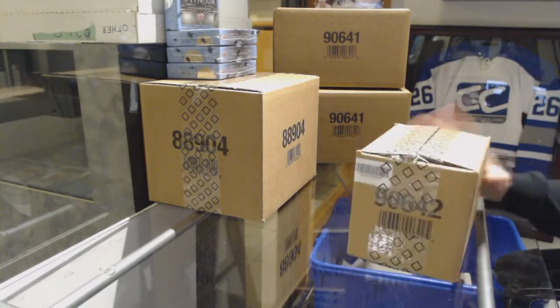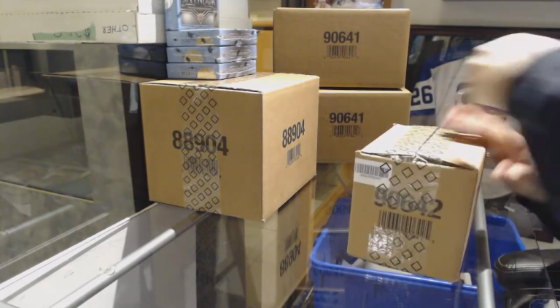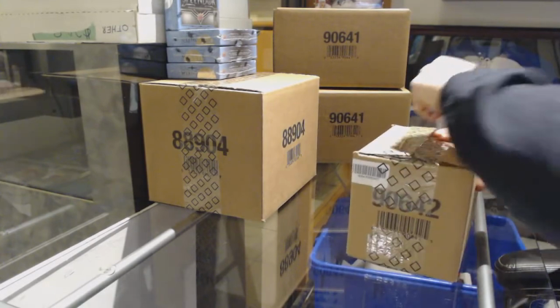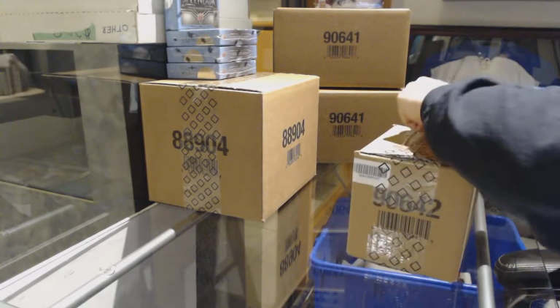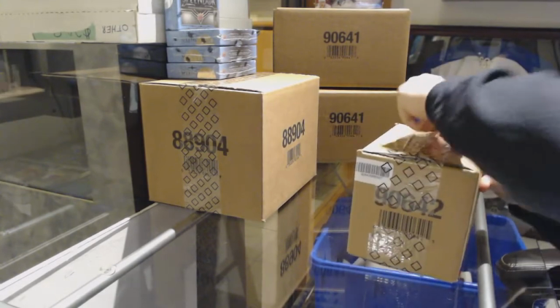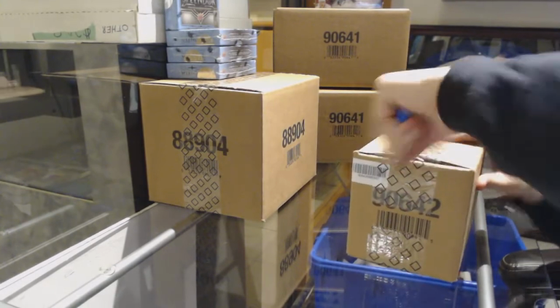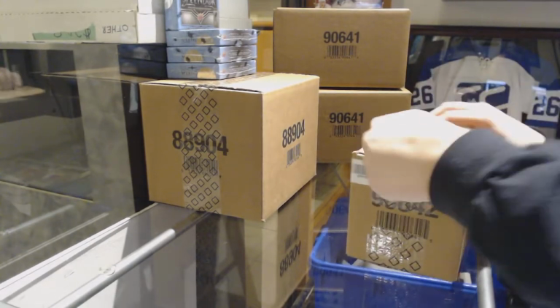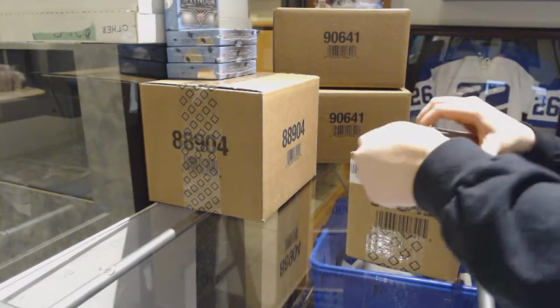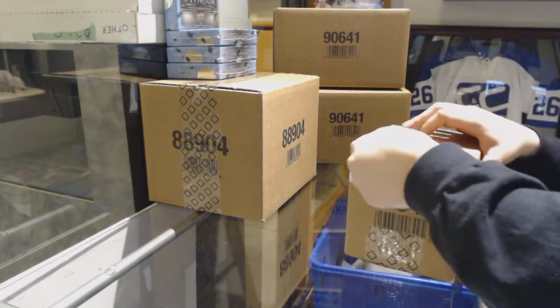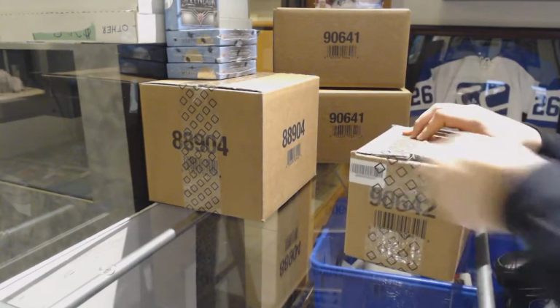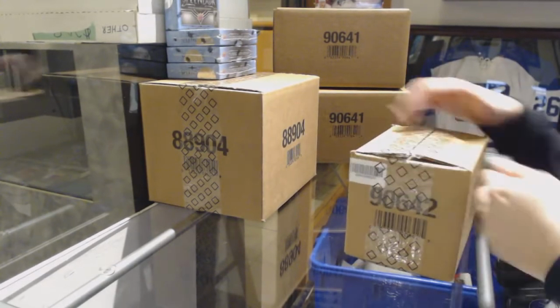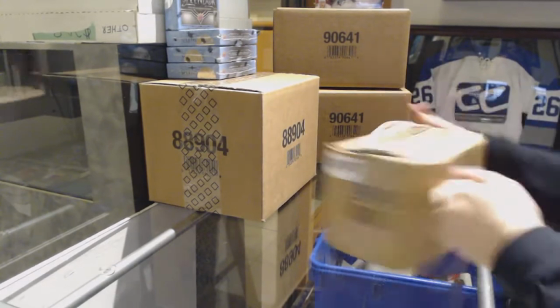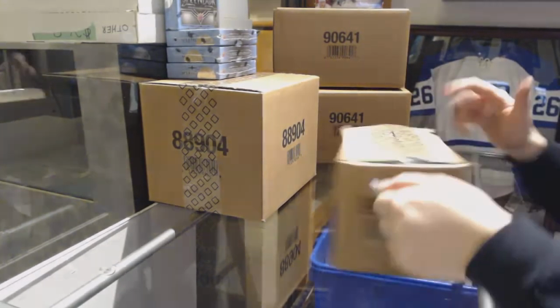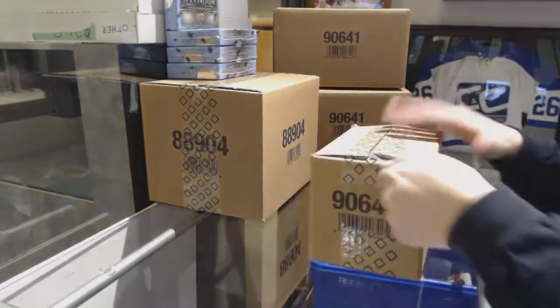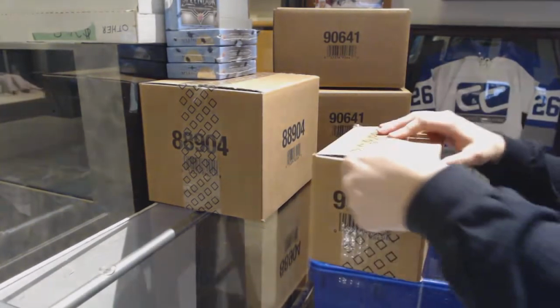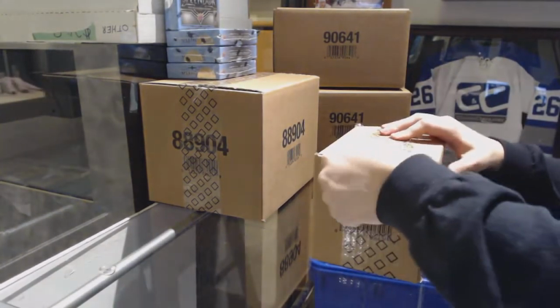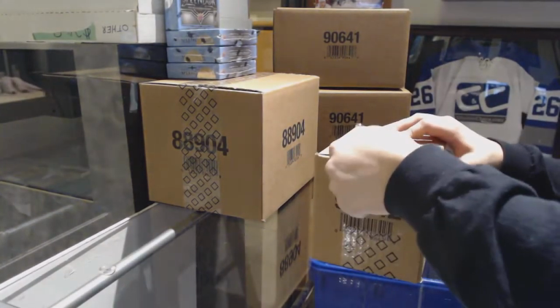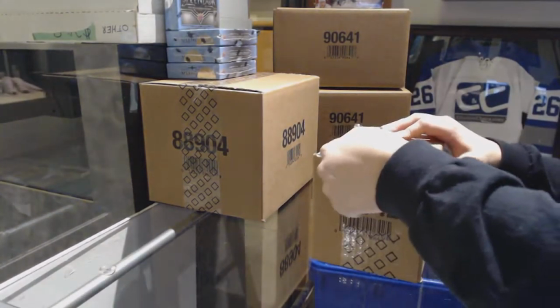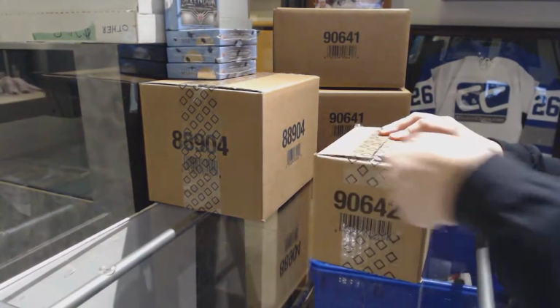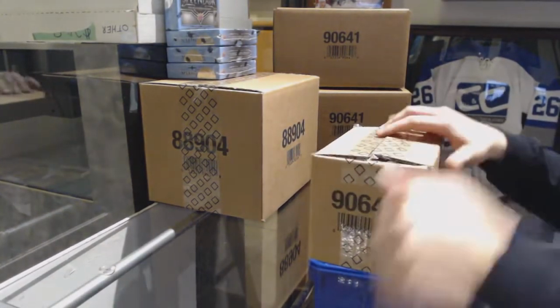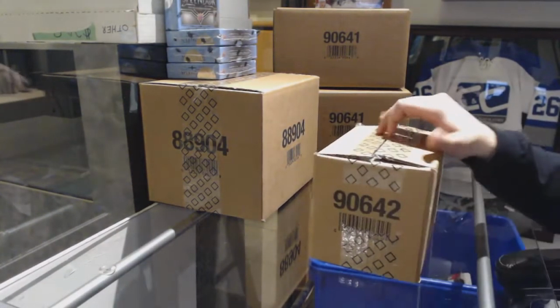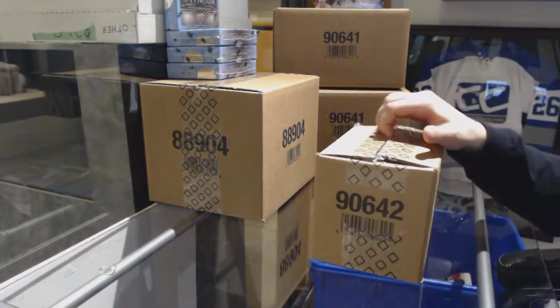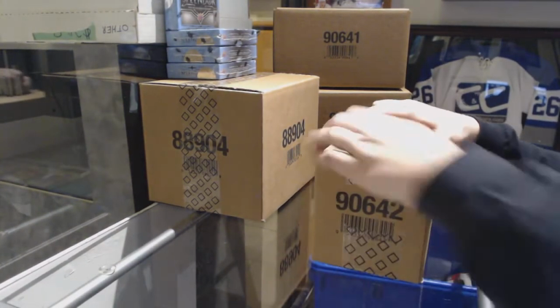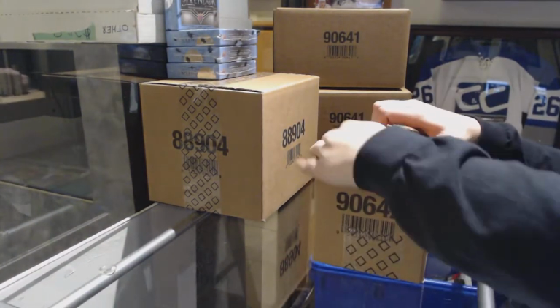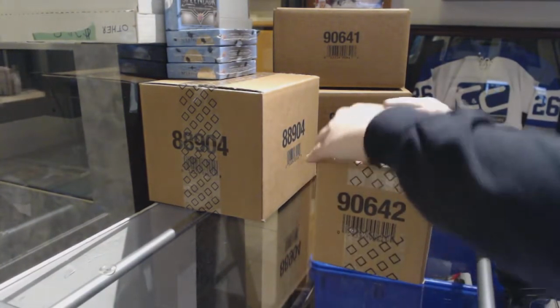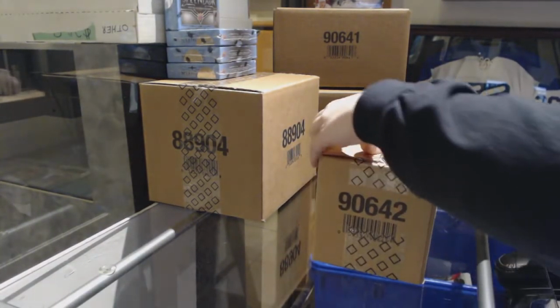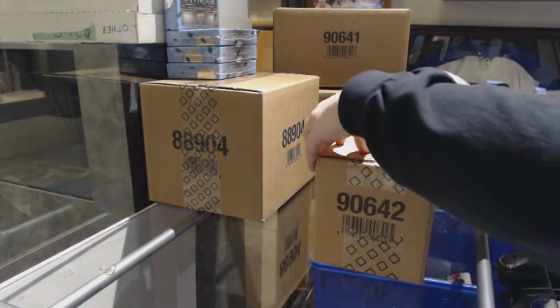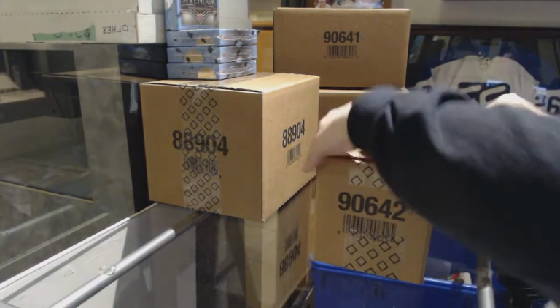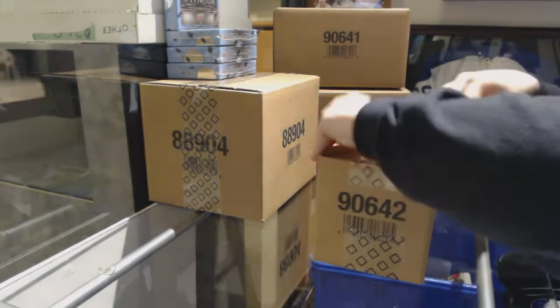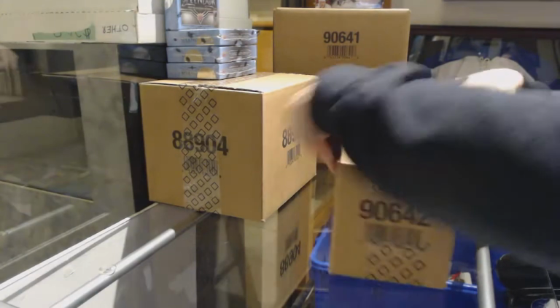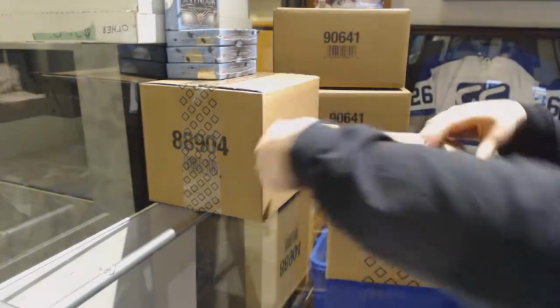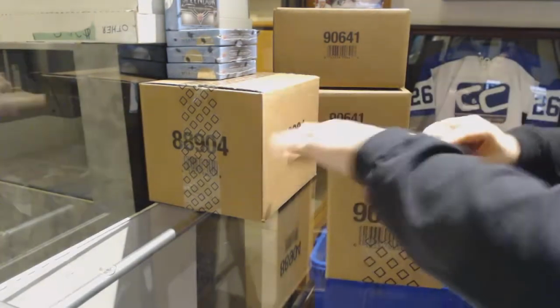I'm hoping we can get that bad boy done tonight. It's 40 boxes — that'll be really fun to do.